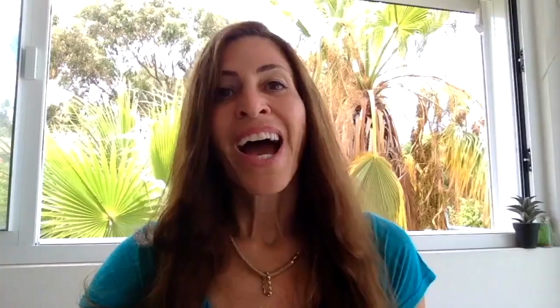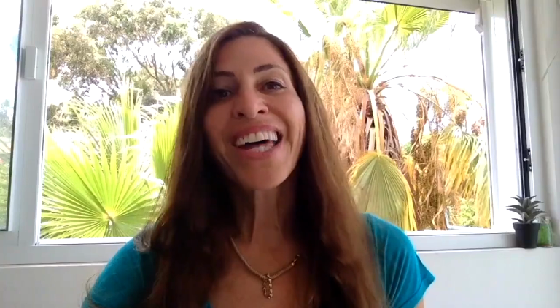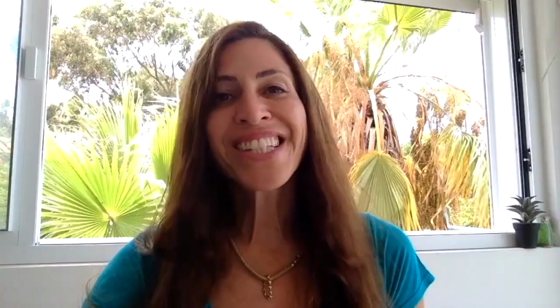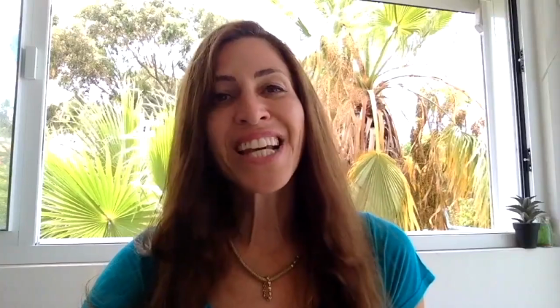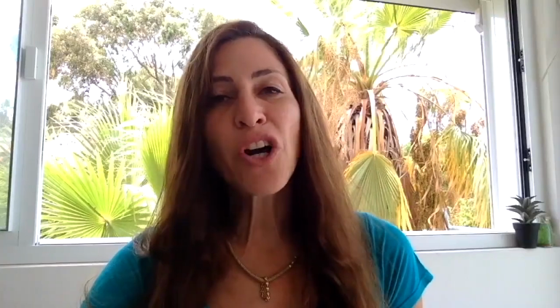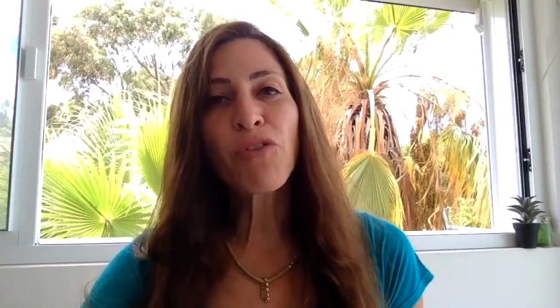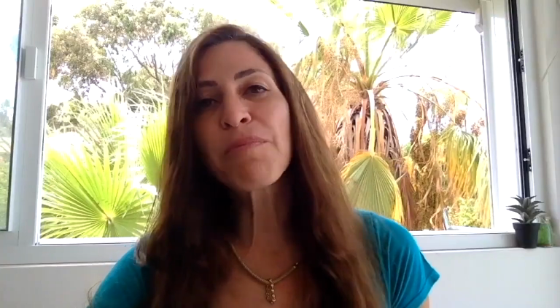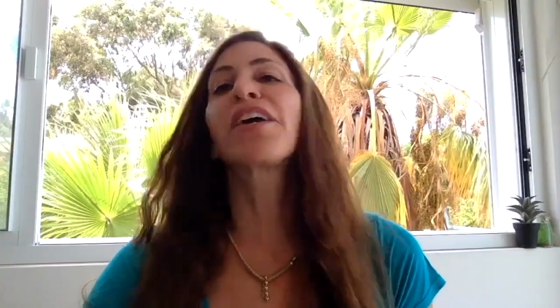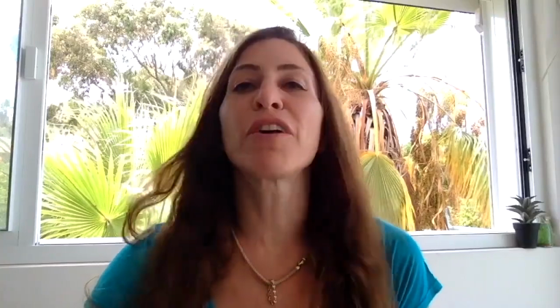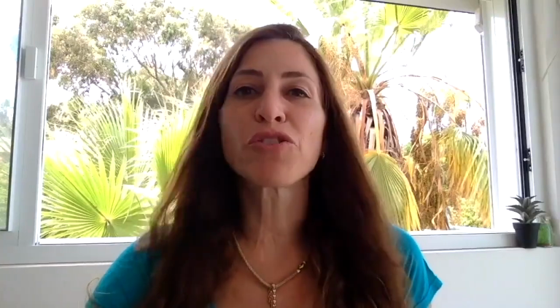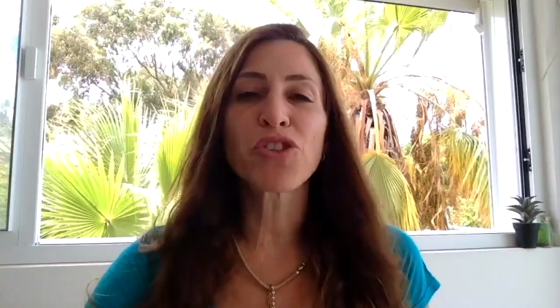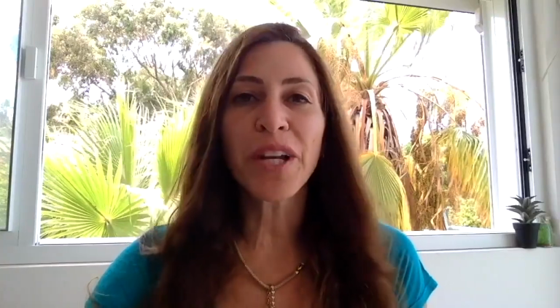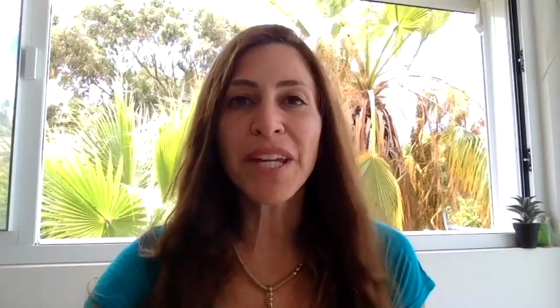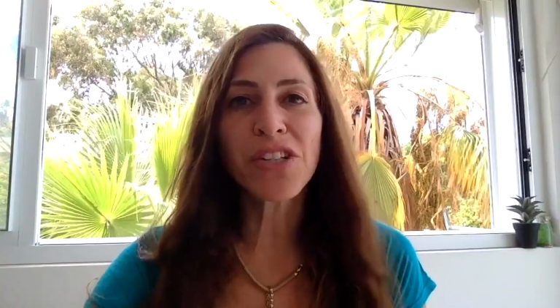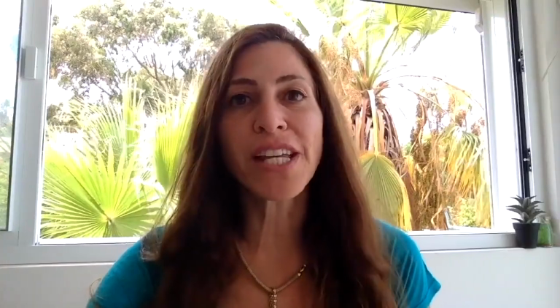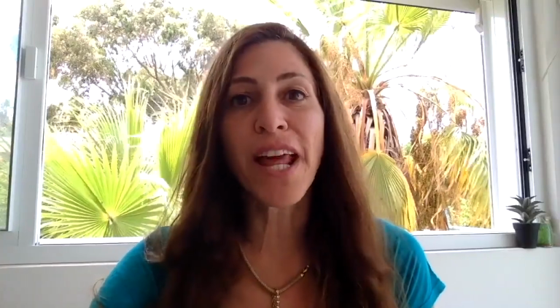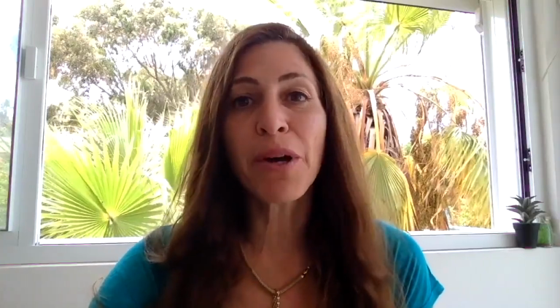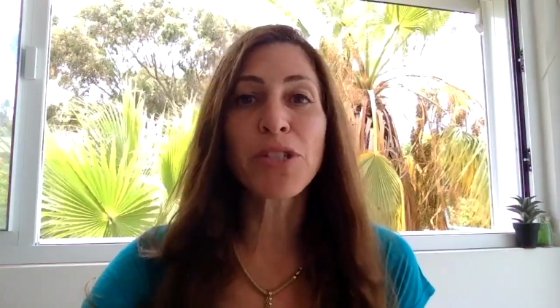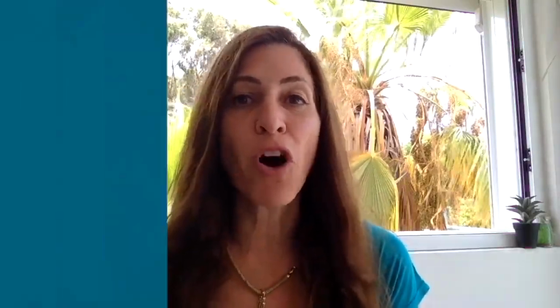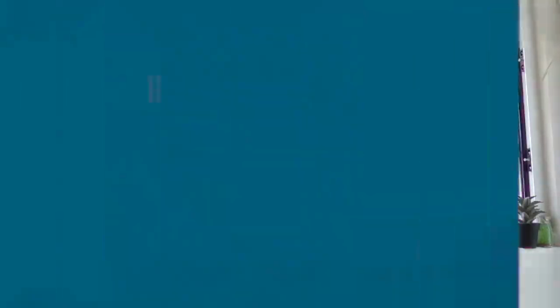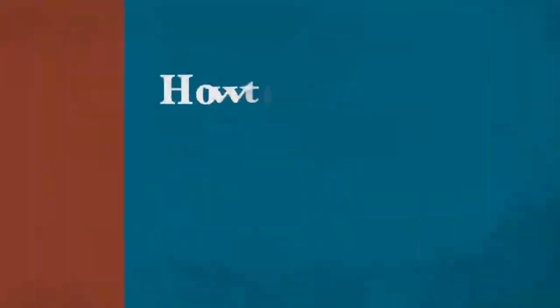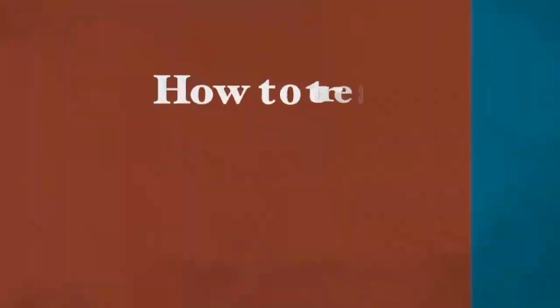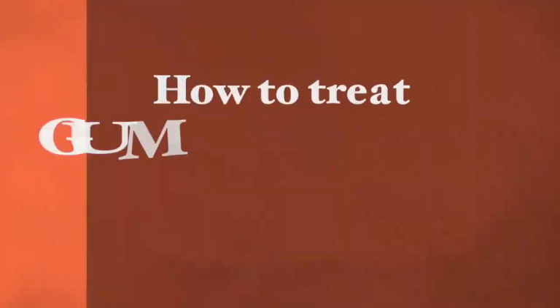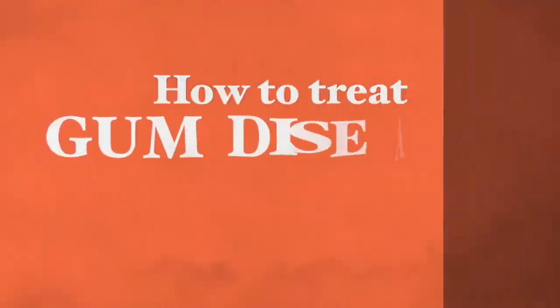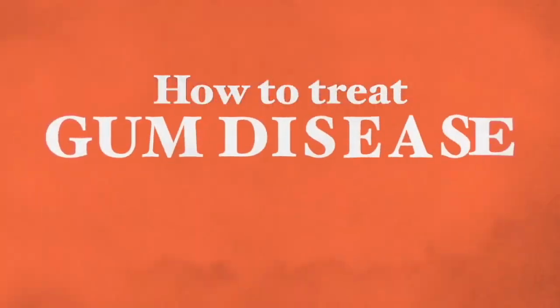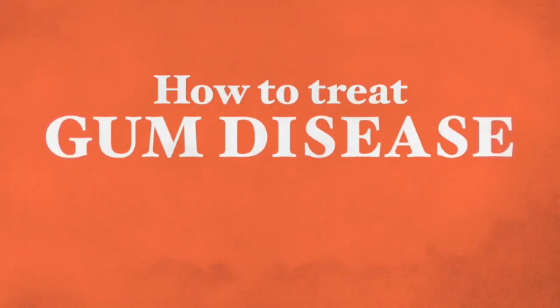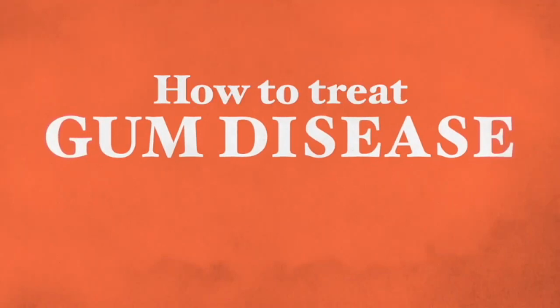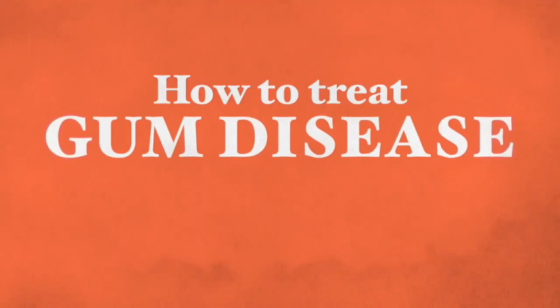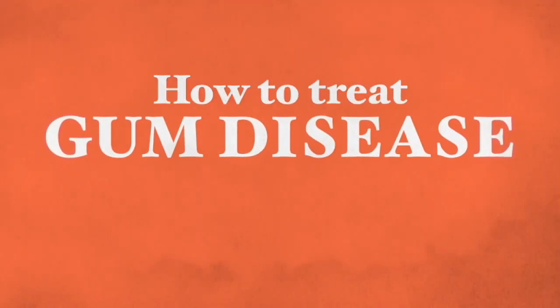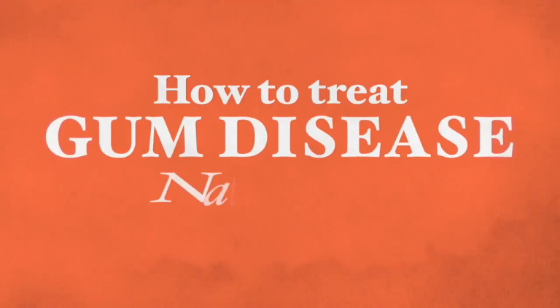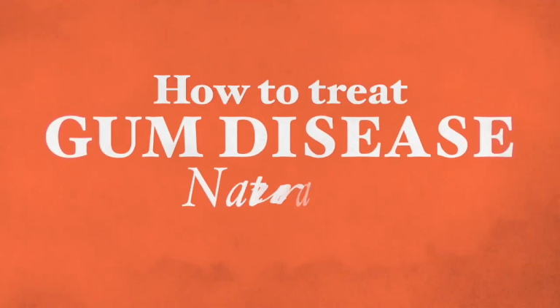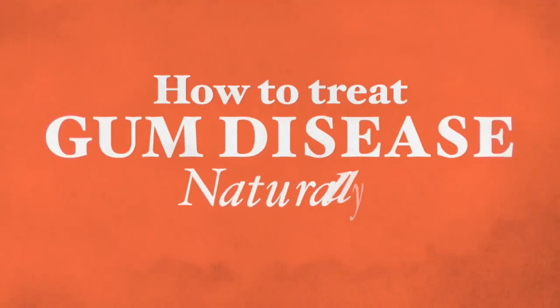Hi, this is Gali Goufarb. Thank you very much for joining me here today. Today I'm going to be talking about how to treat gum disease naturally.